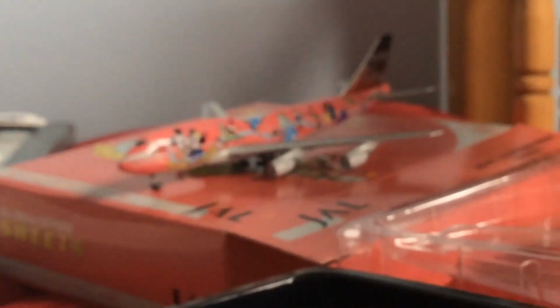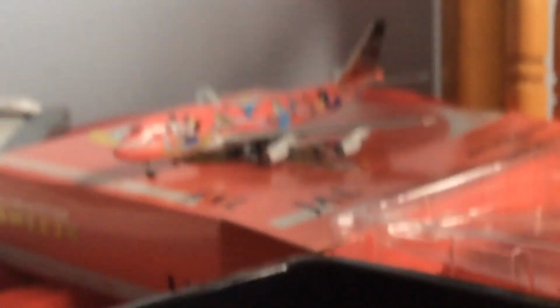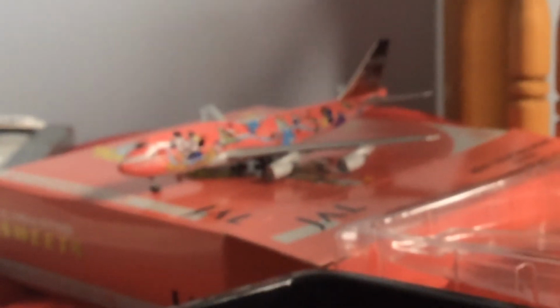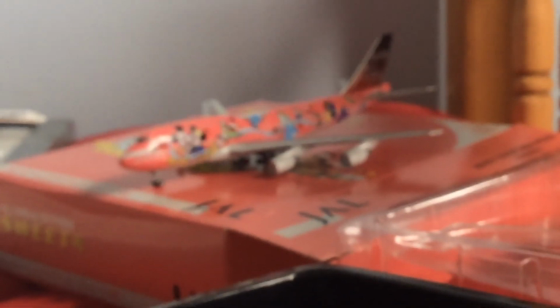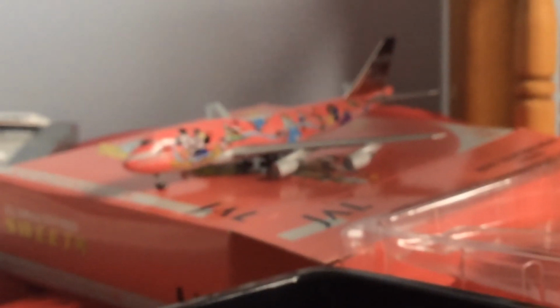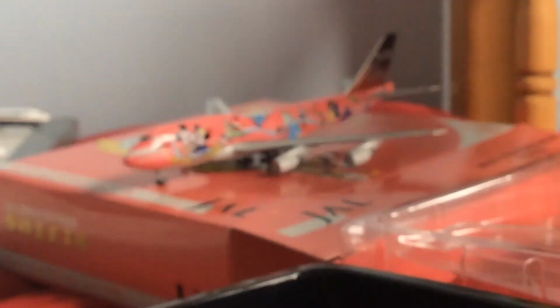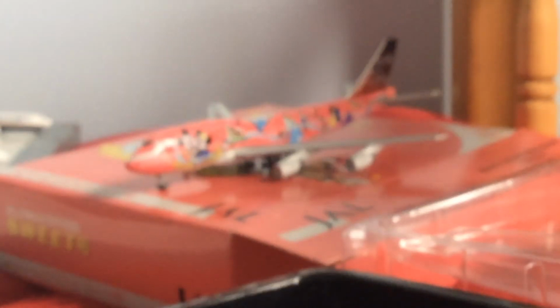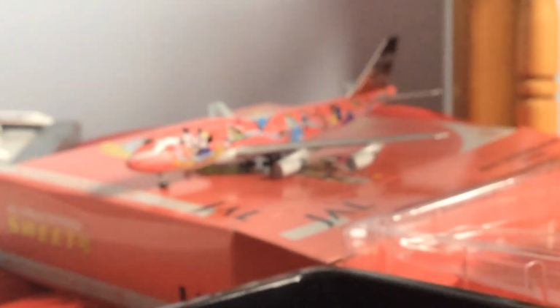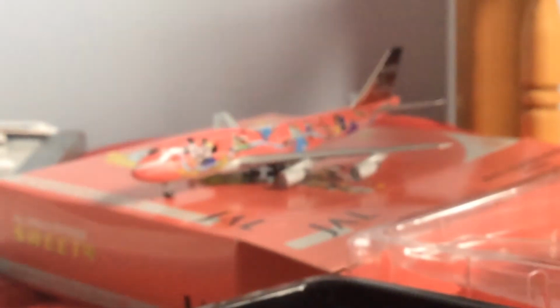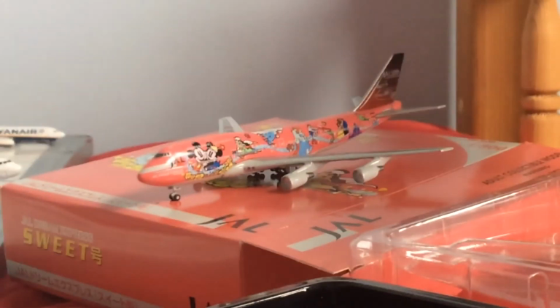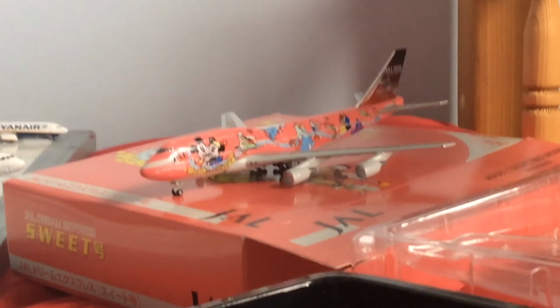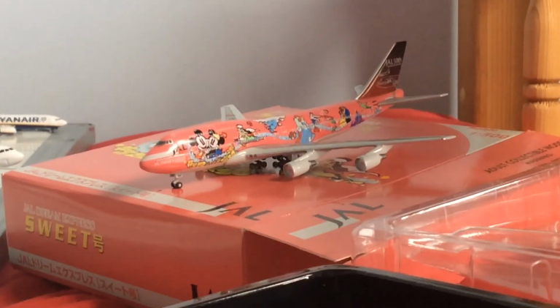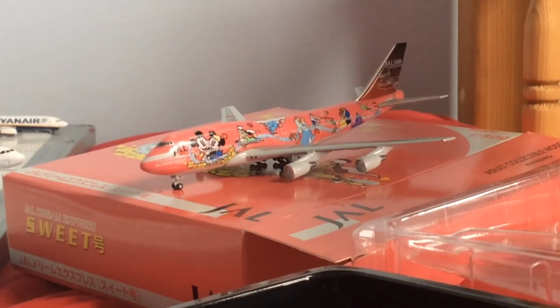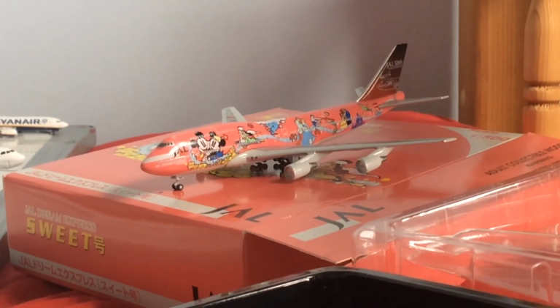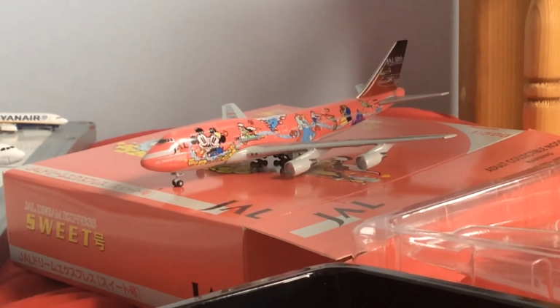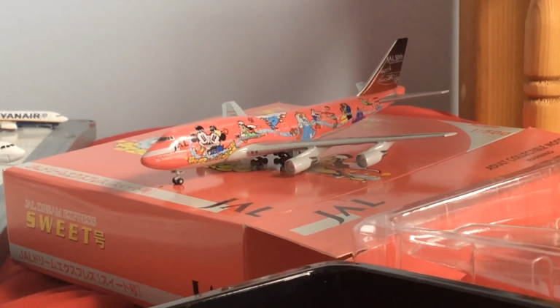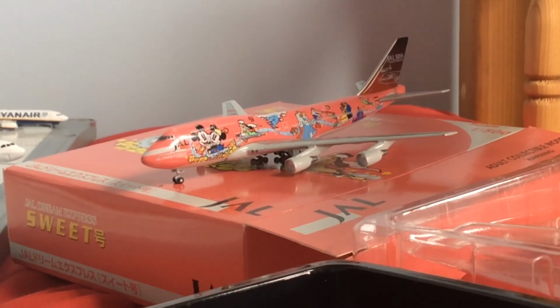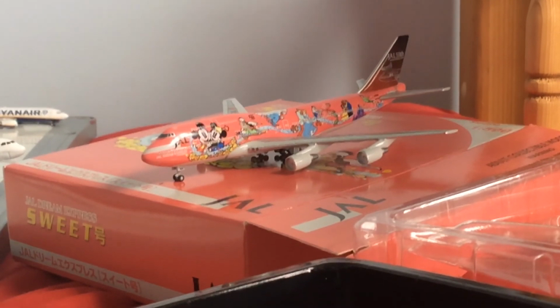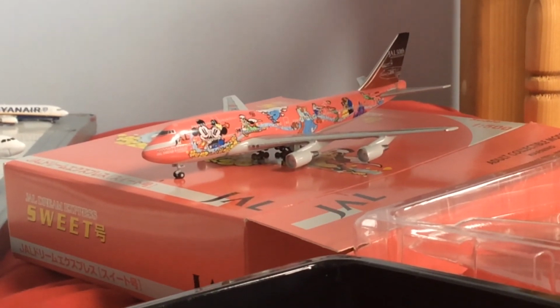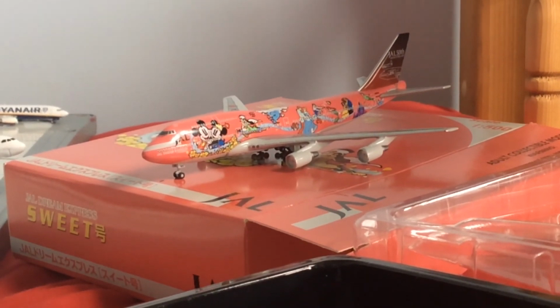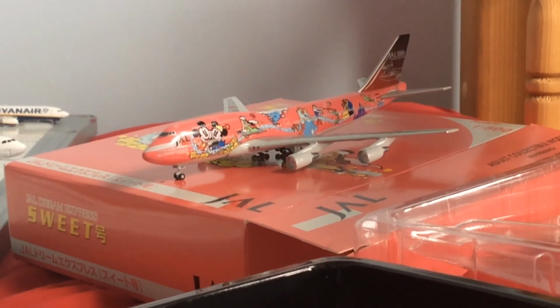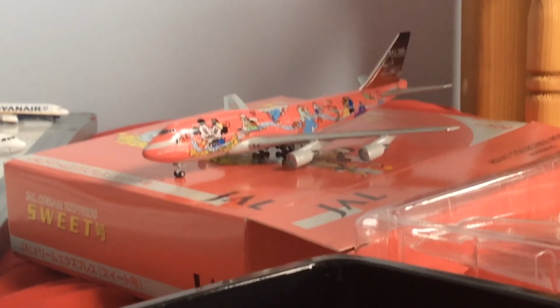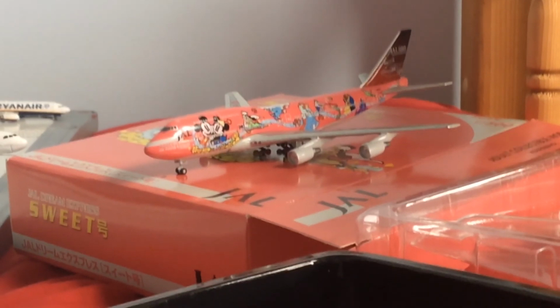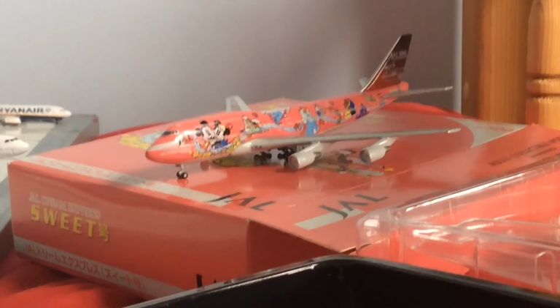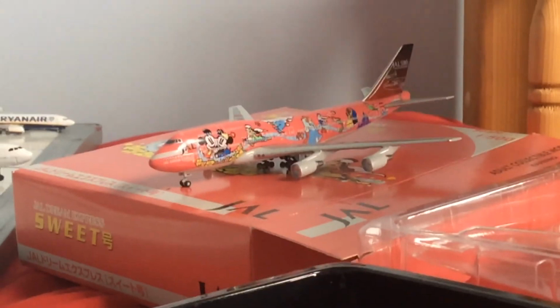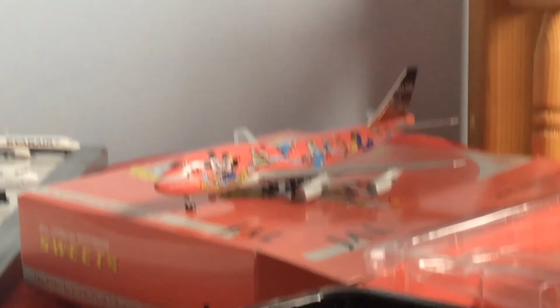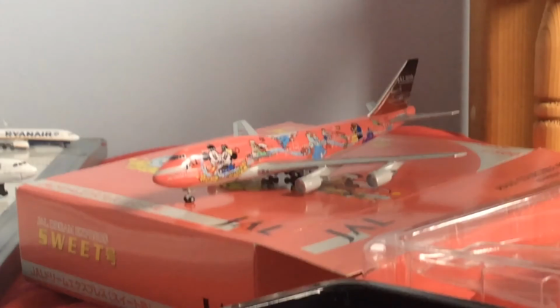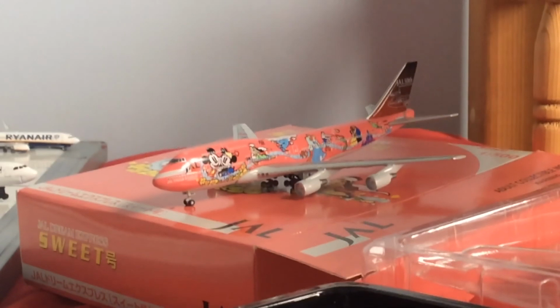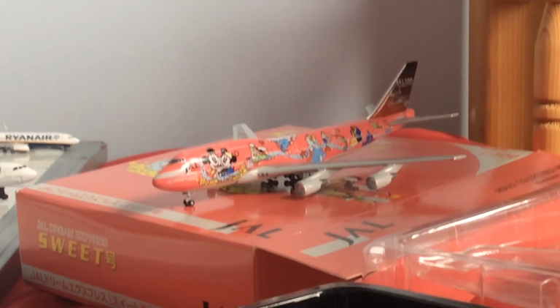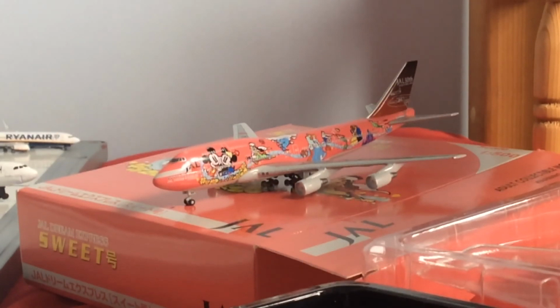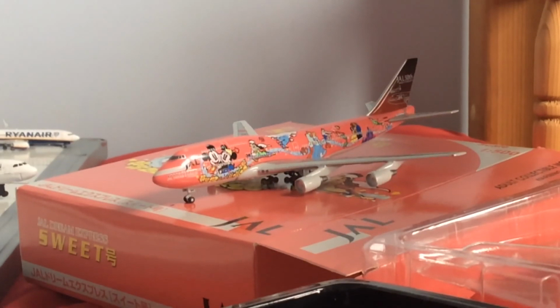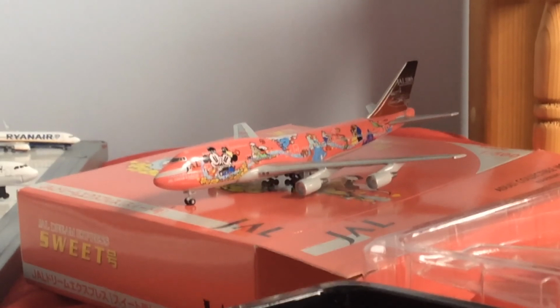I hope you enjoyed this unboxing video and I'll see you in the next one. Goodbye everyone, see you in the next one.